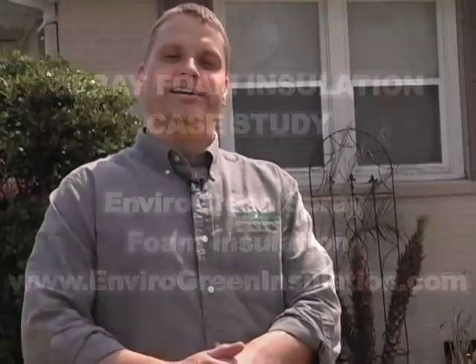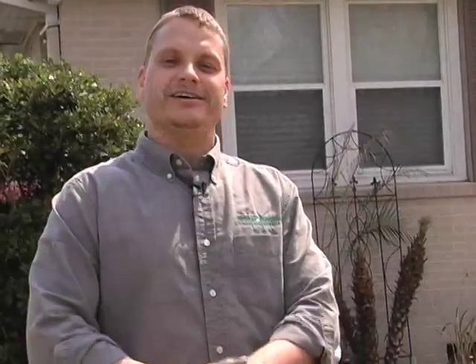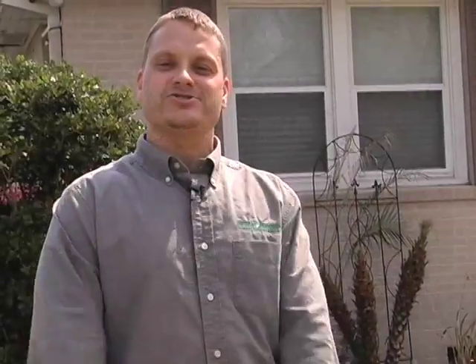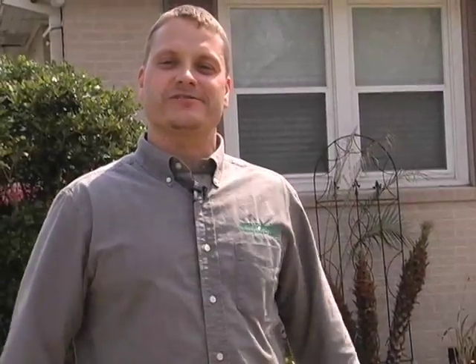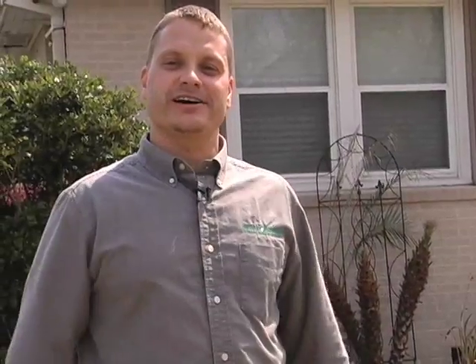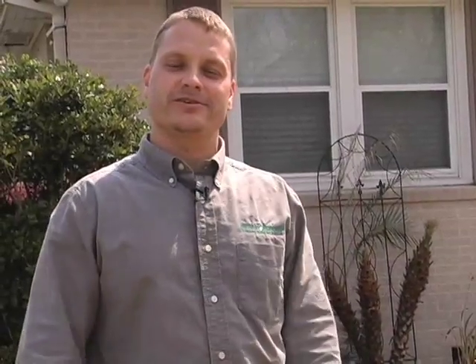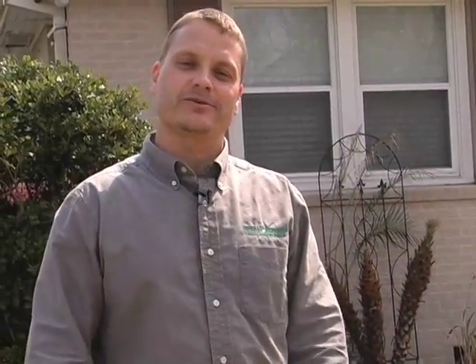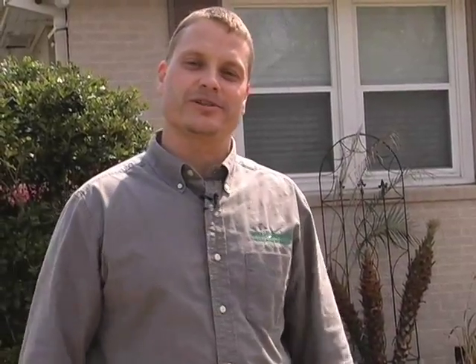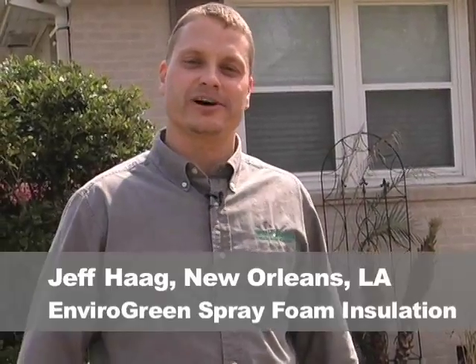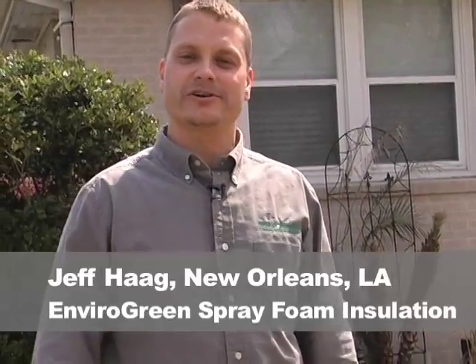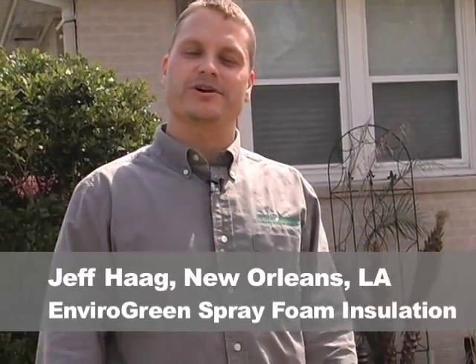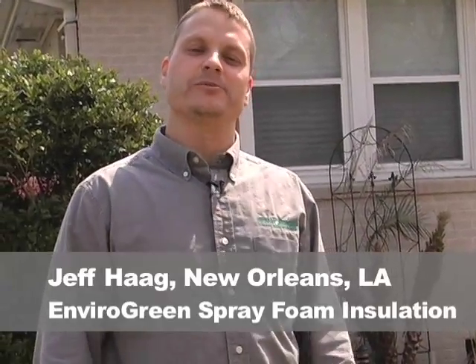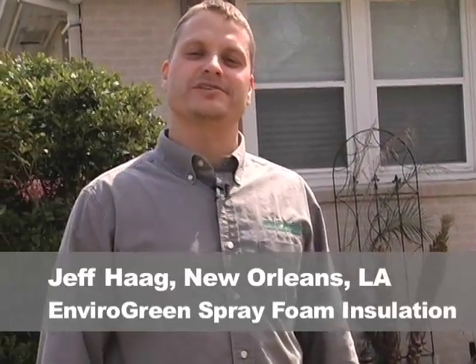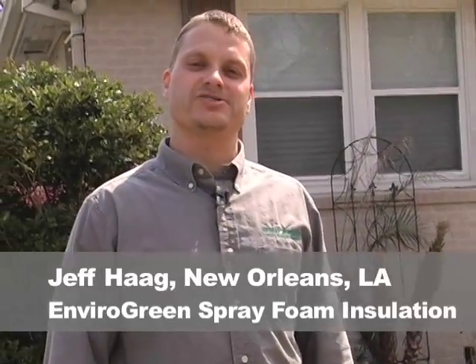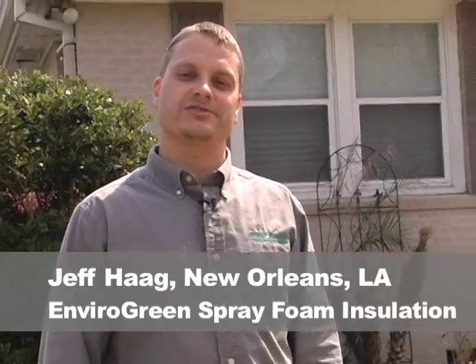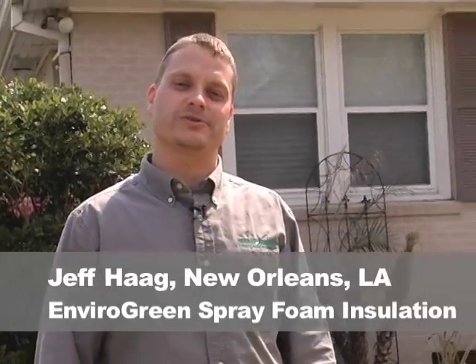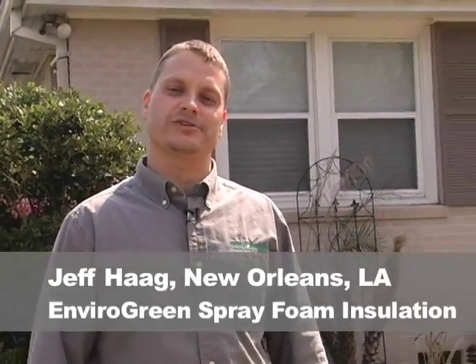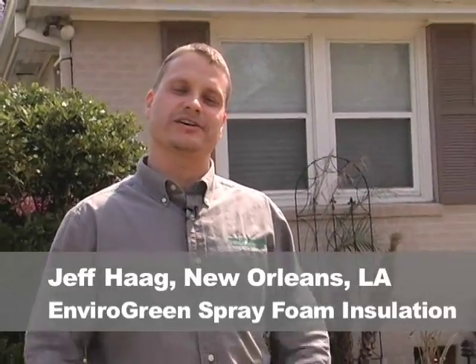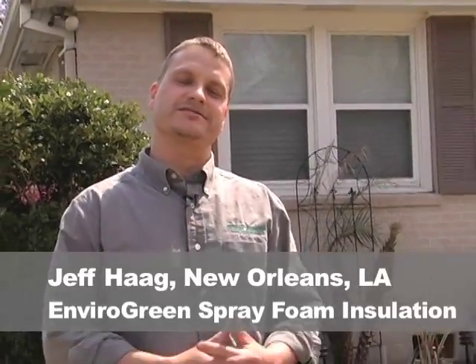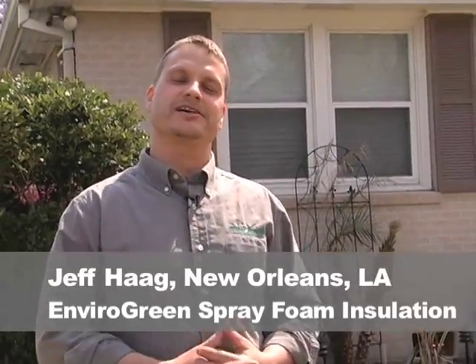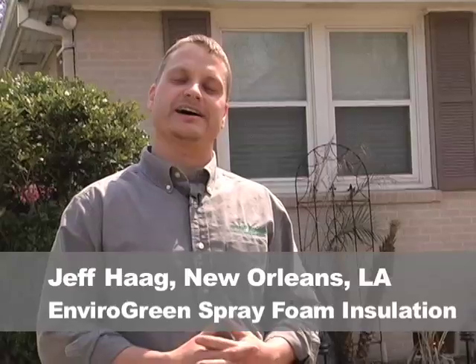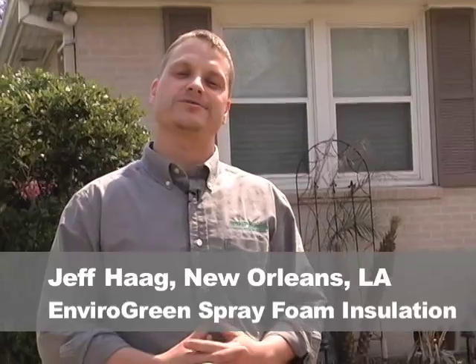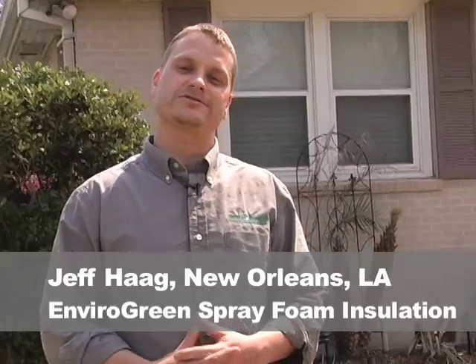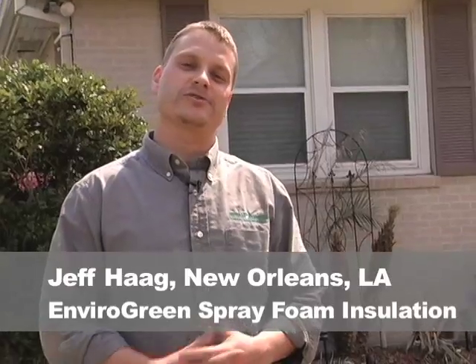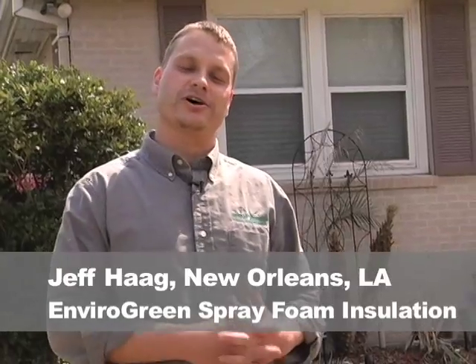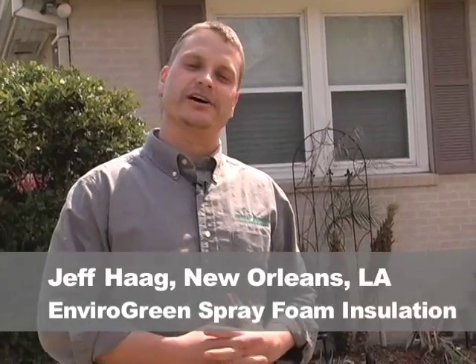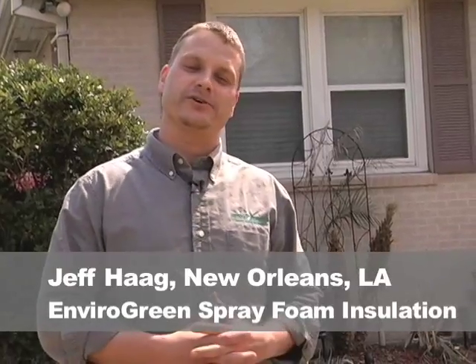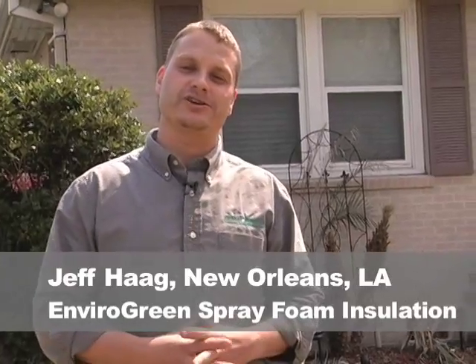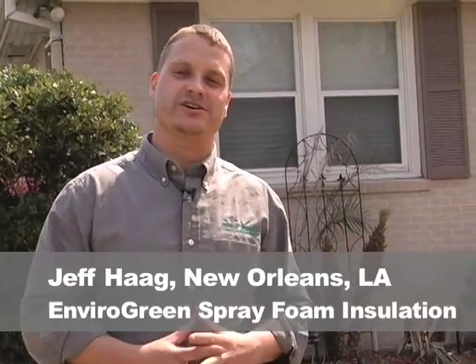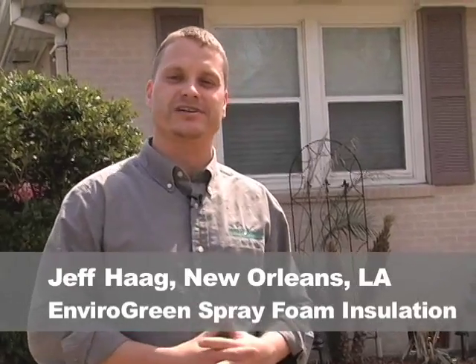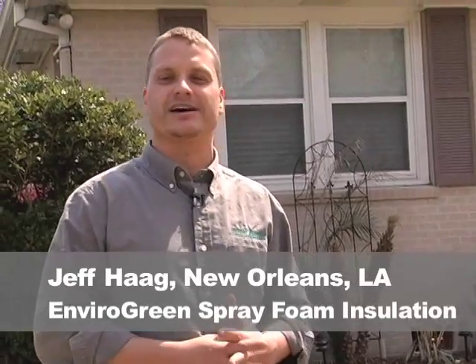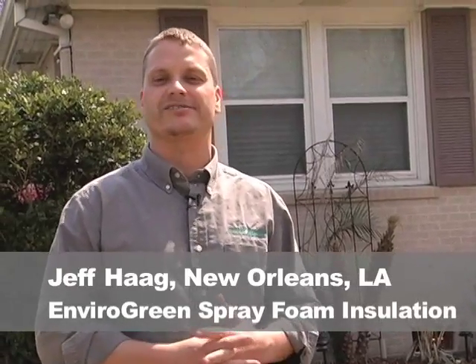Hi, this is Jeff Haig with EnviroGreen Spray Foam Installation. We're doing another case study in a house over in the heart of Lakeview on General Diaz.